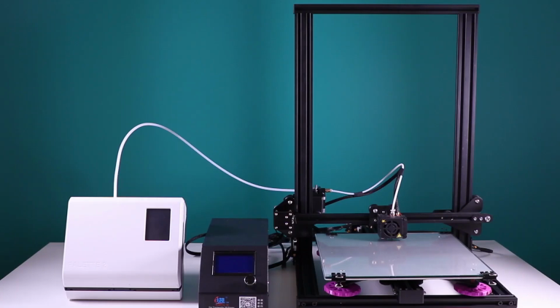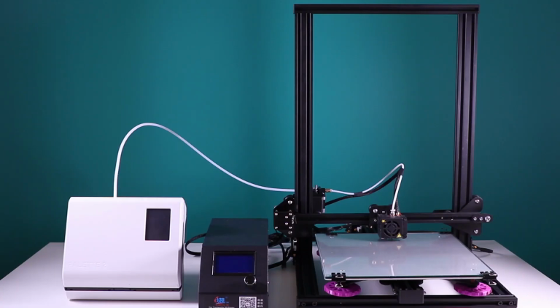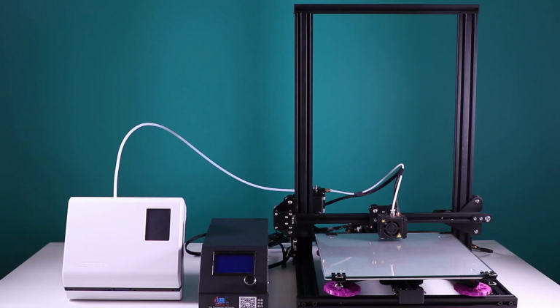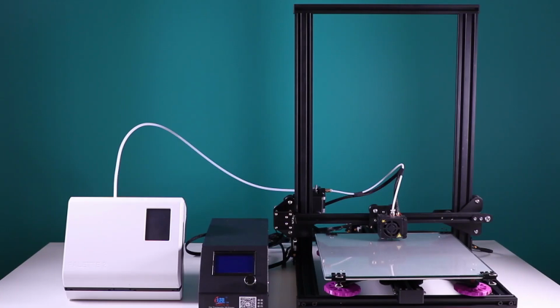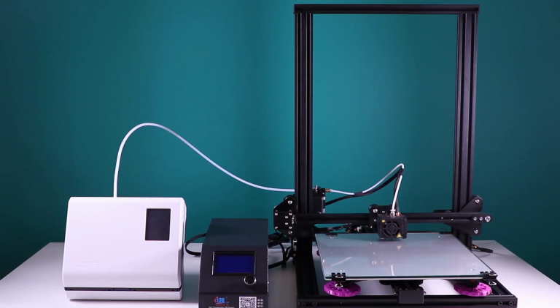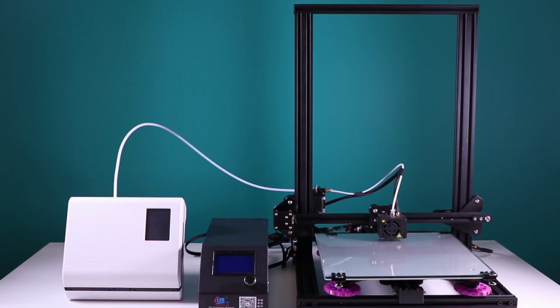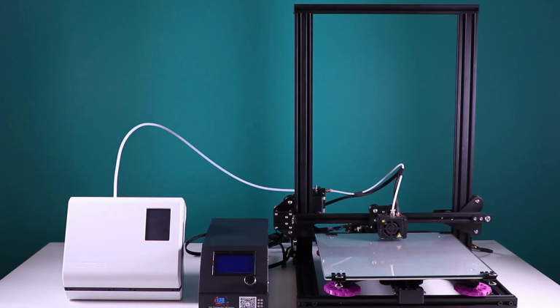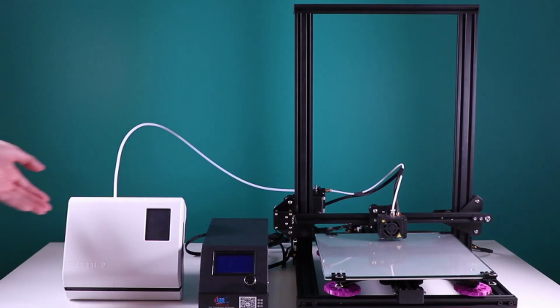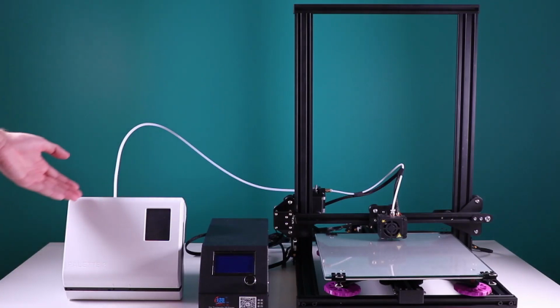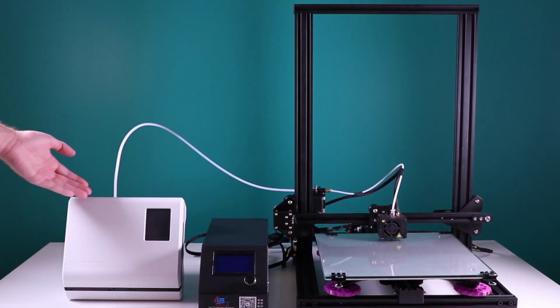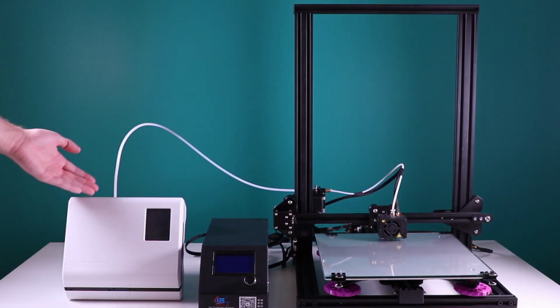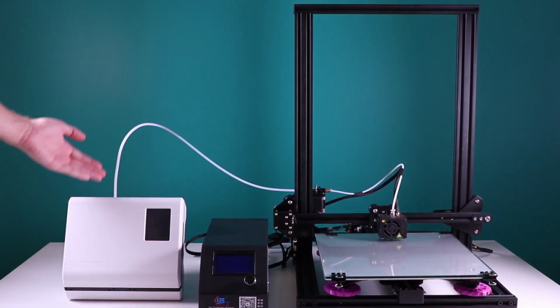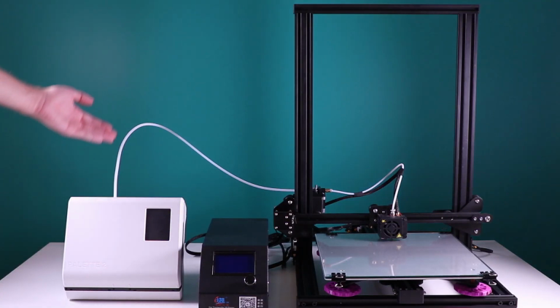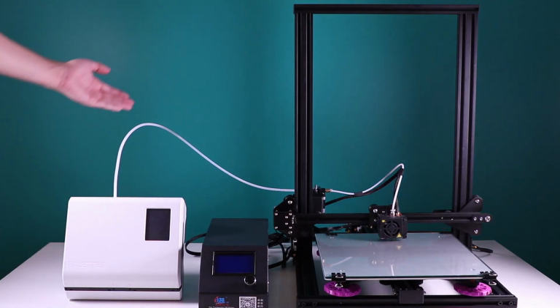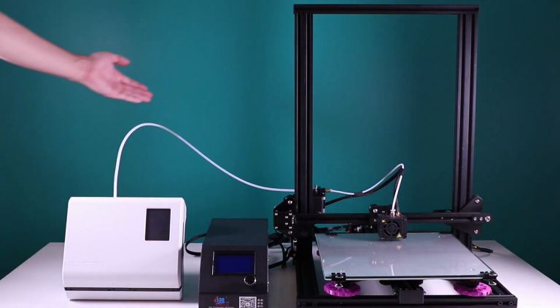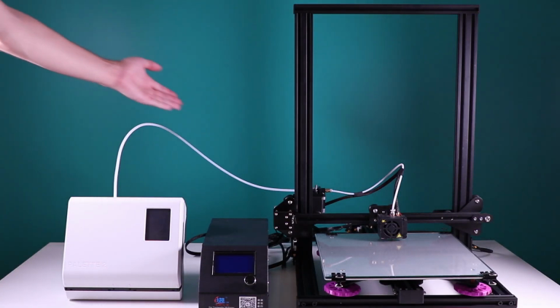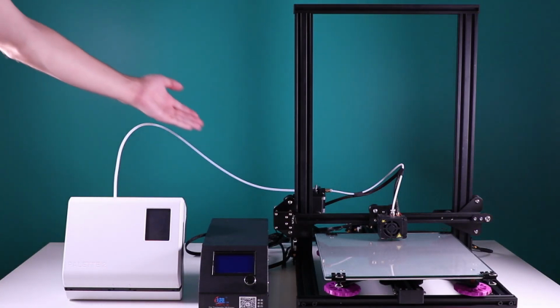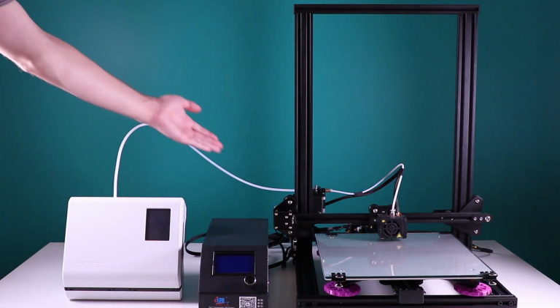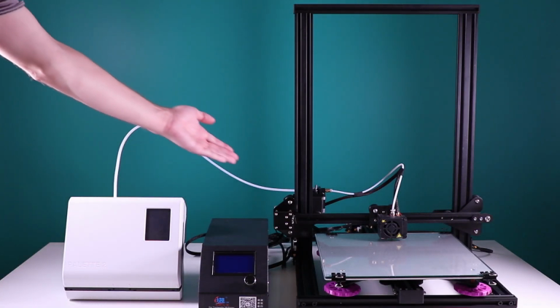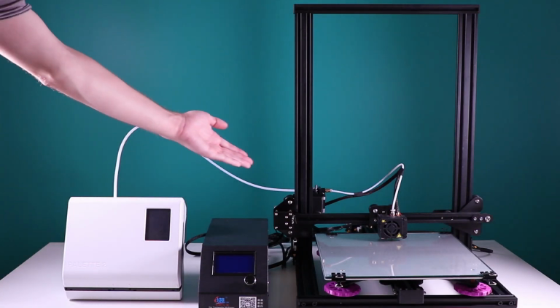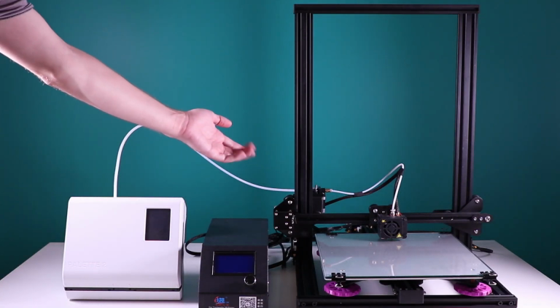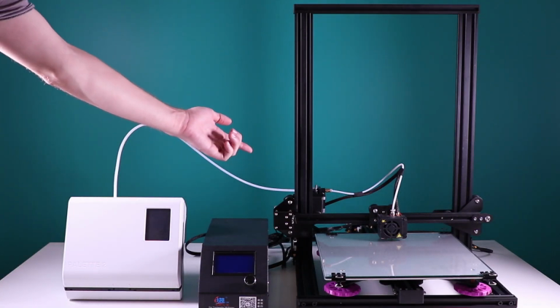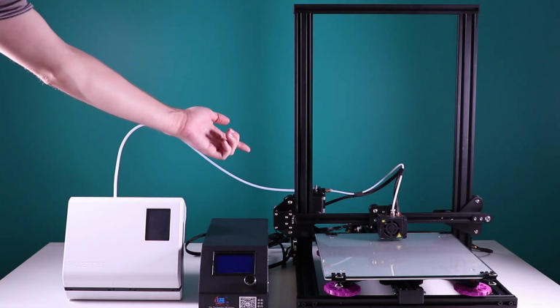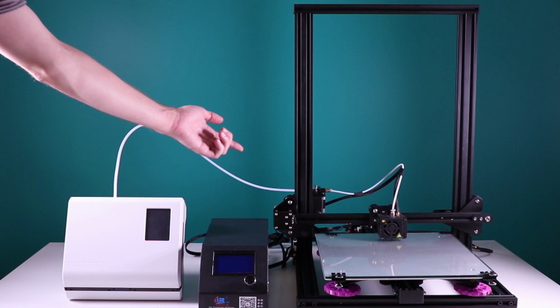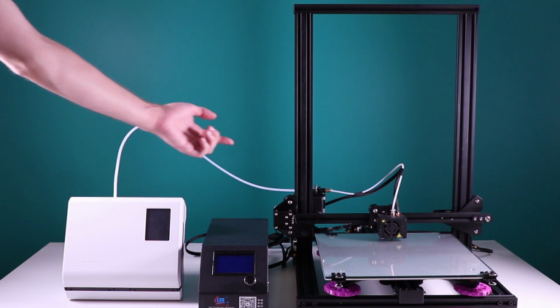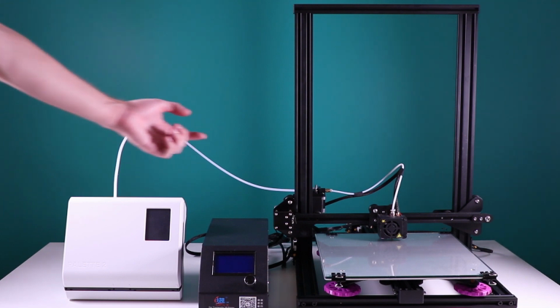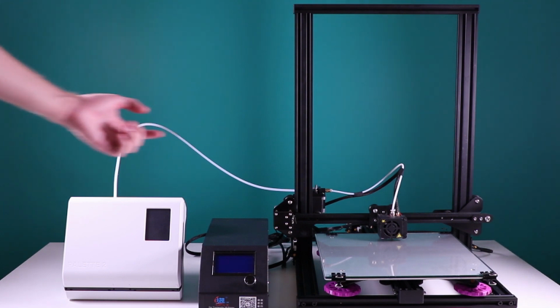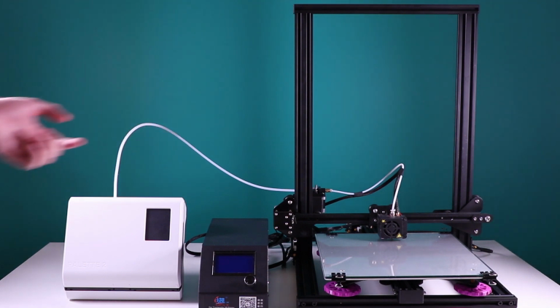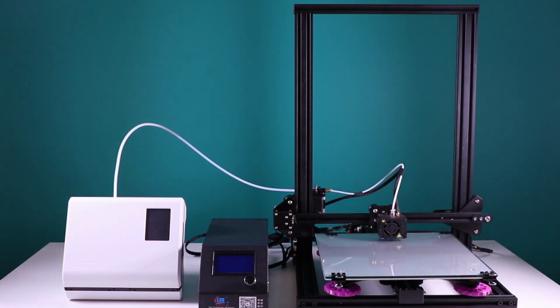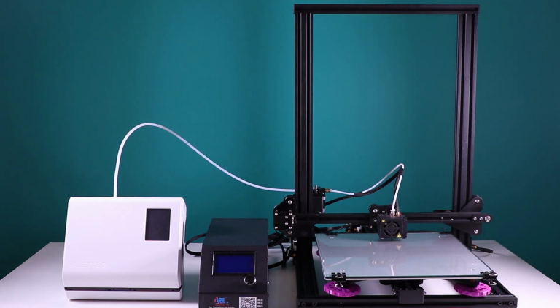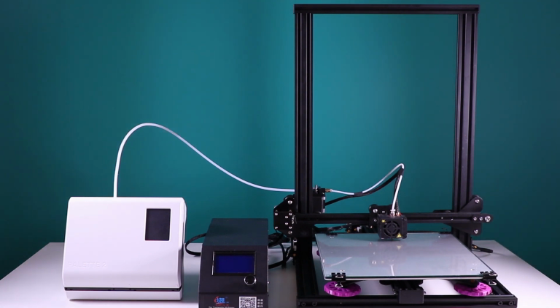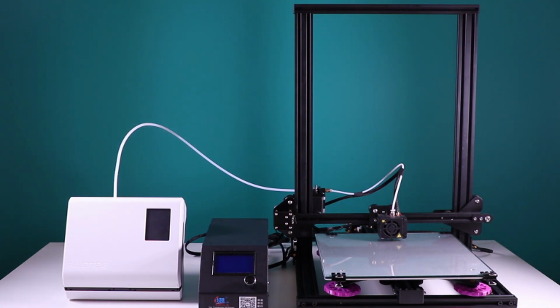Pallet 2 can be placed horizontally, mounted, or on a stand. We use a stand in this setup to allow the tube to move freely.